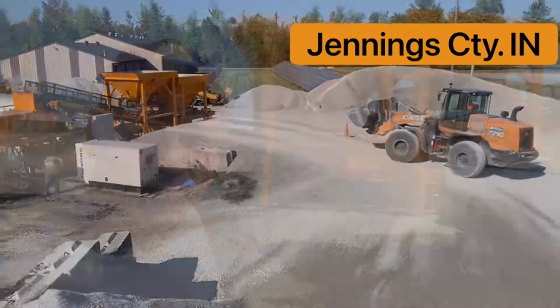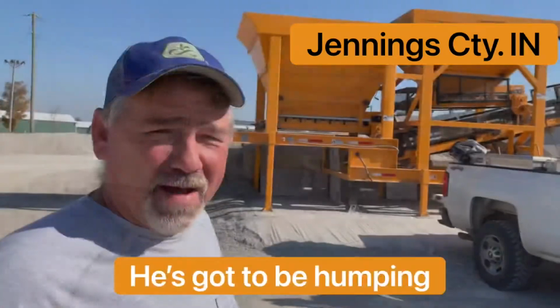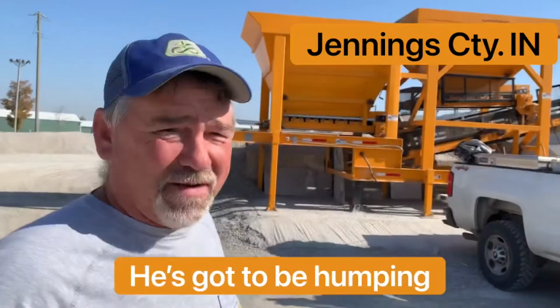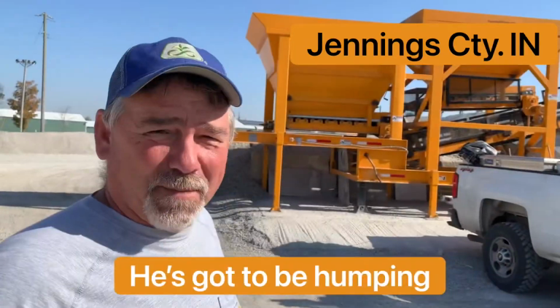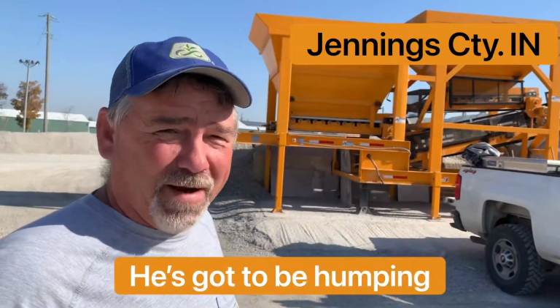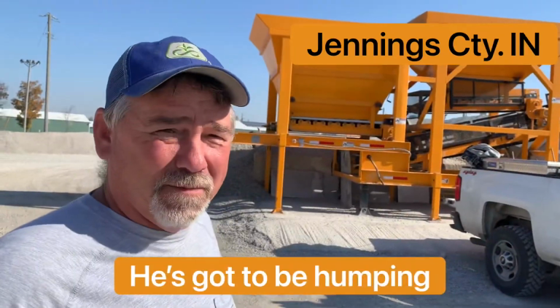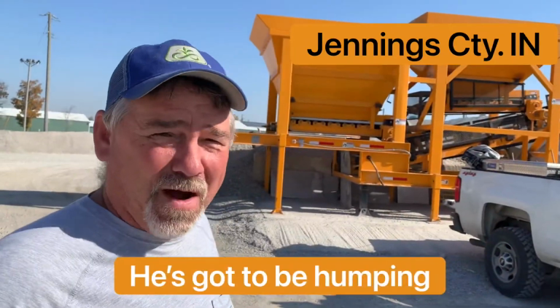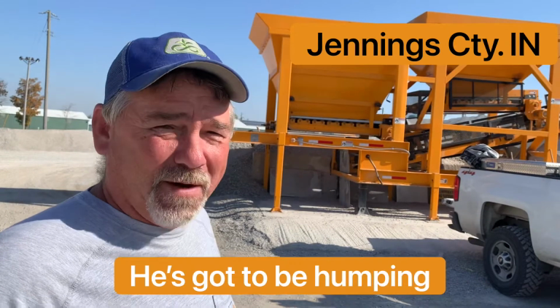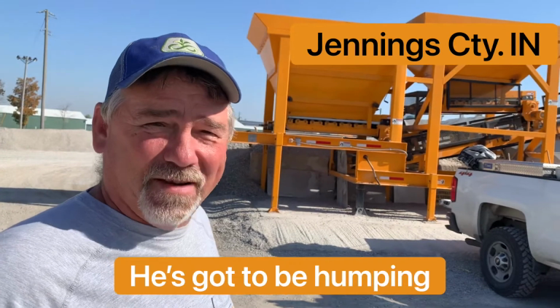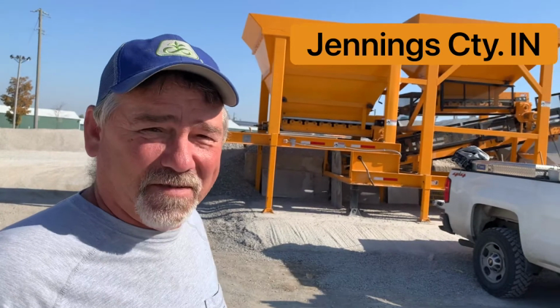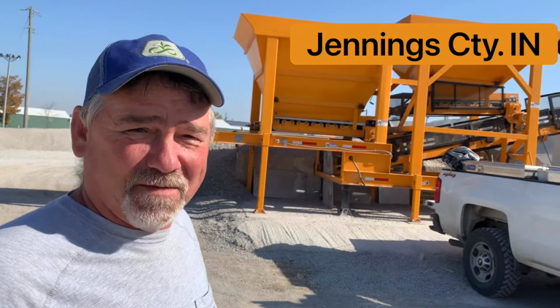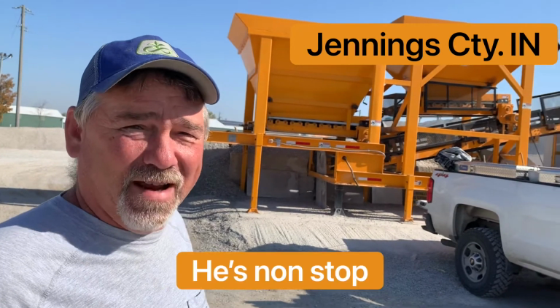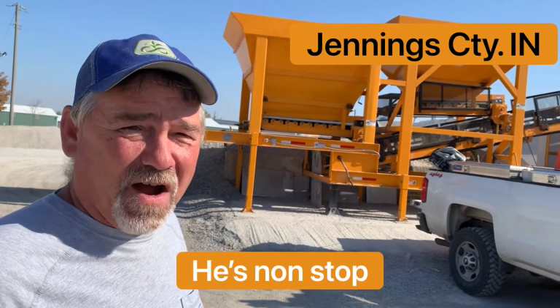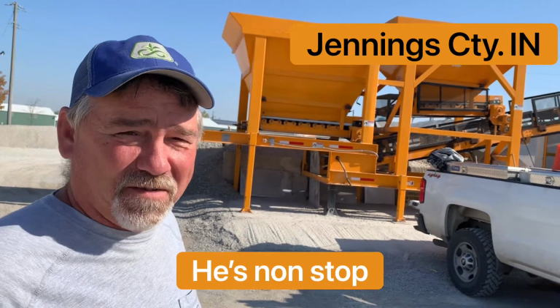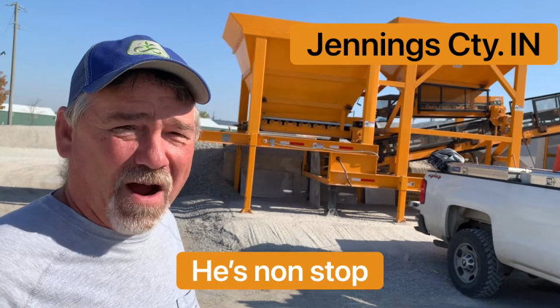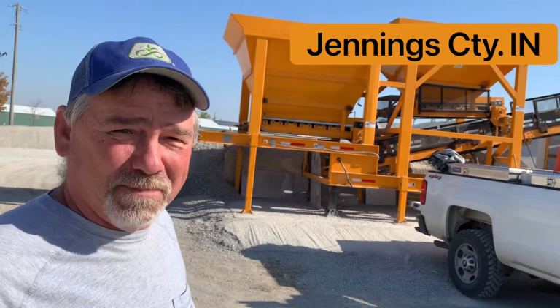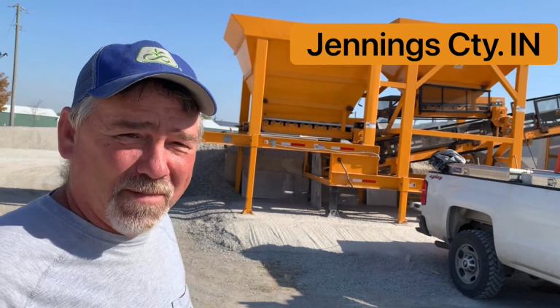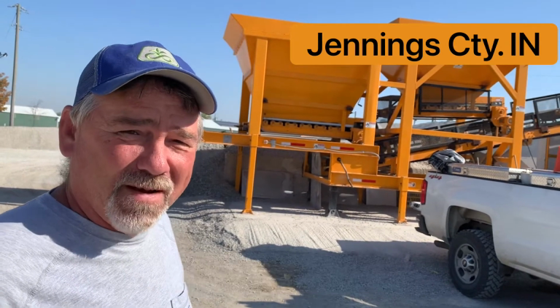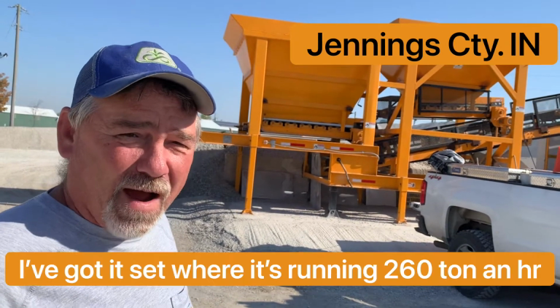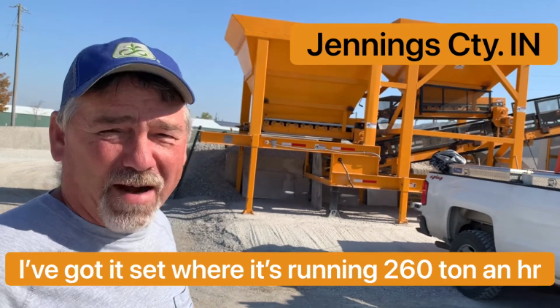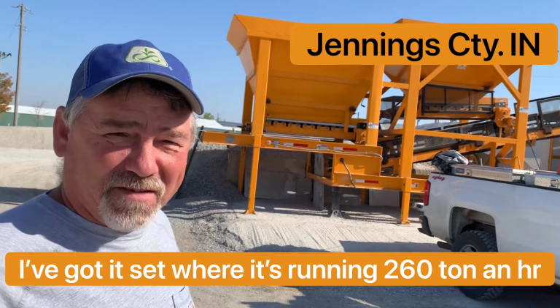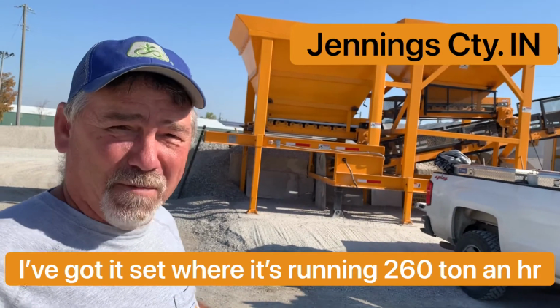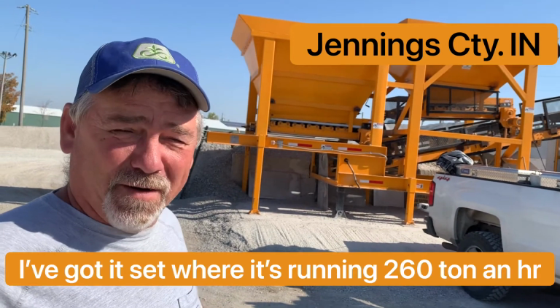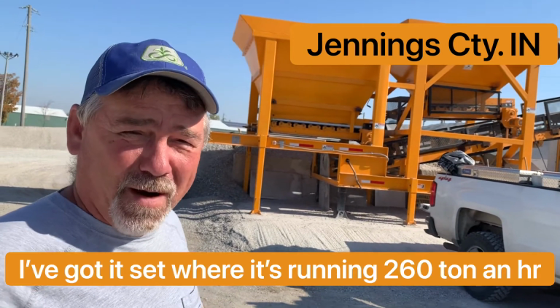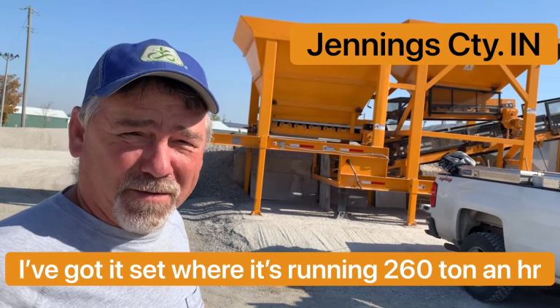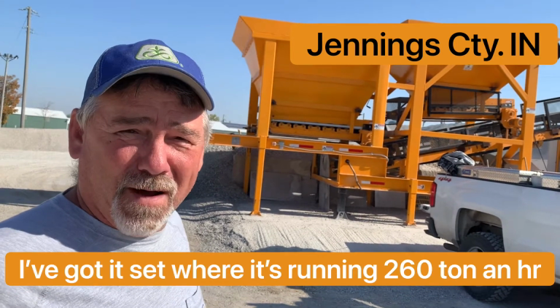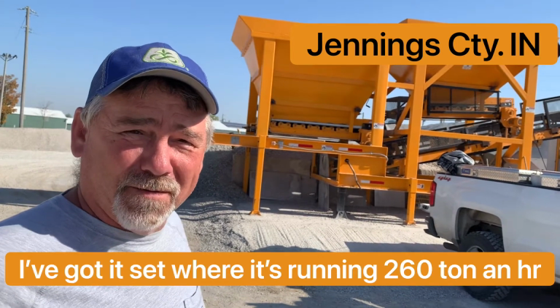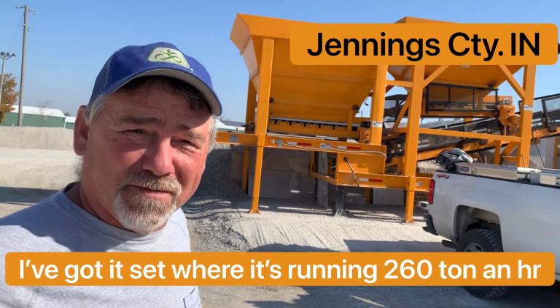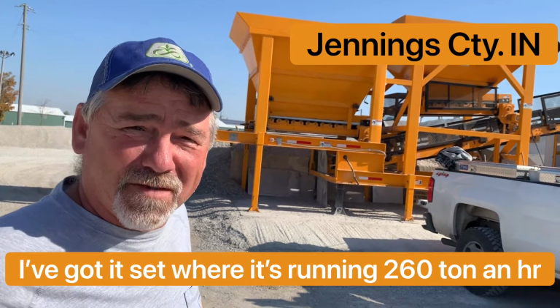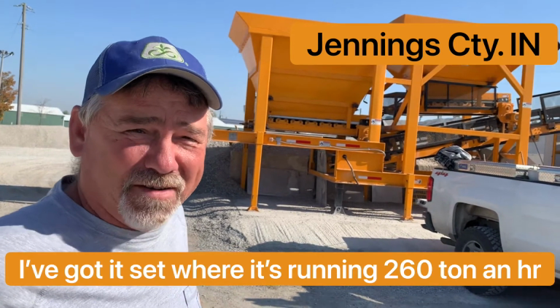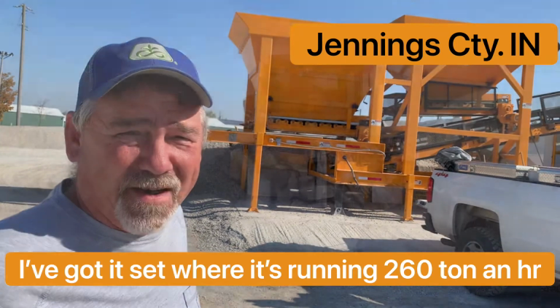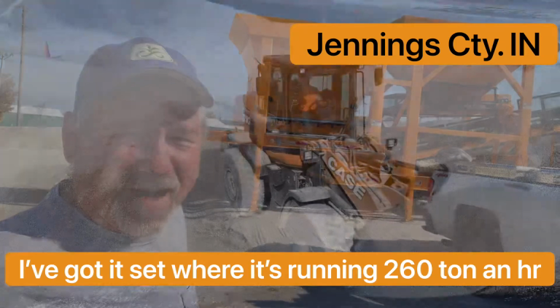He's got to be humping — it's non-stop. I've got it set where it's running 260 ton an hour.